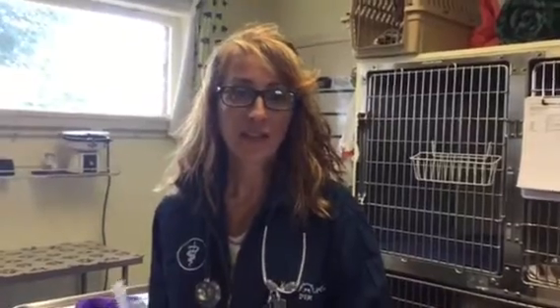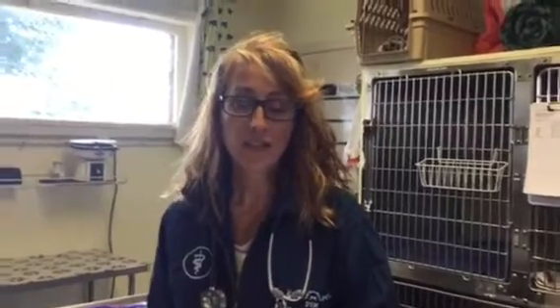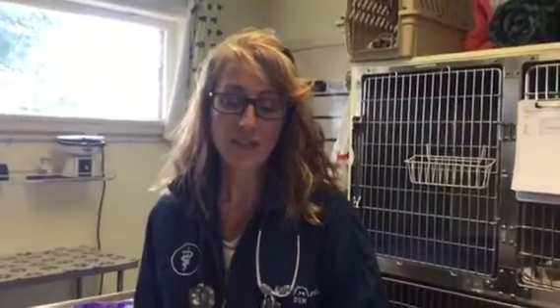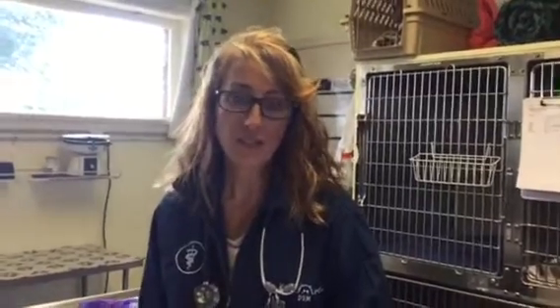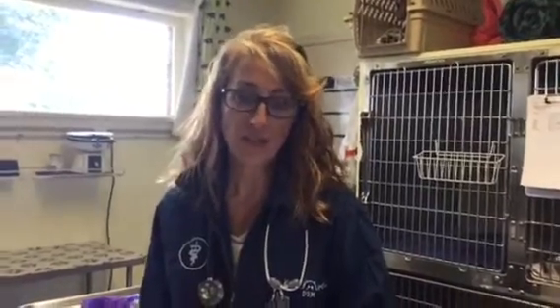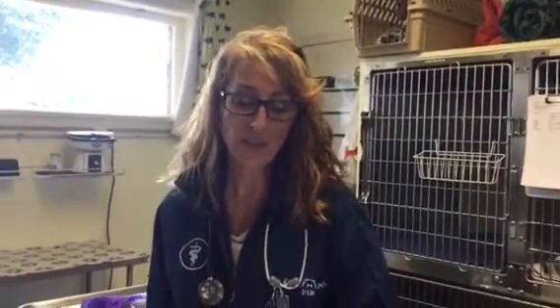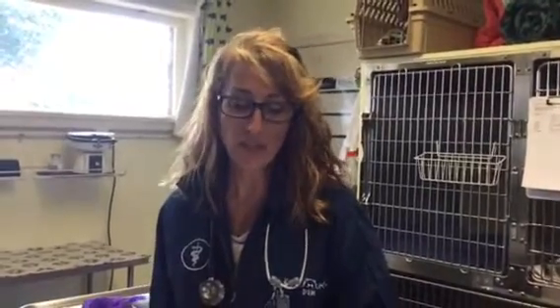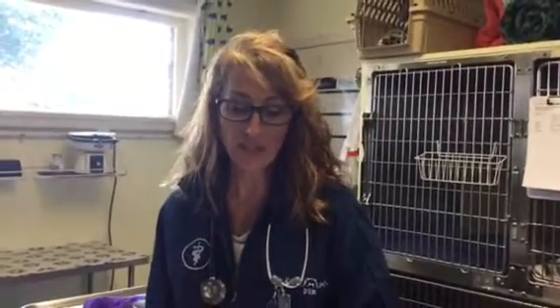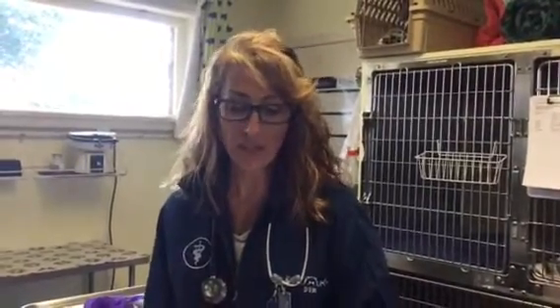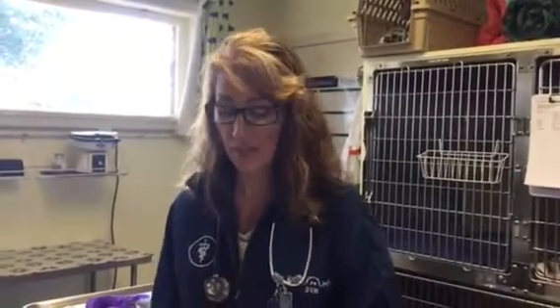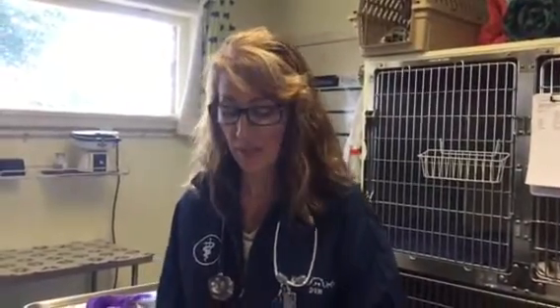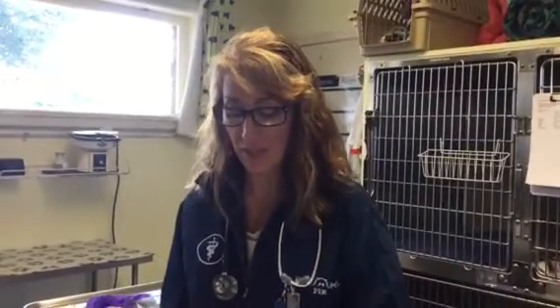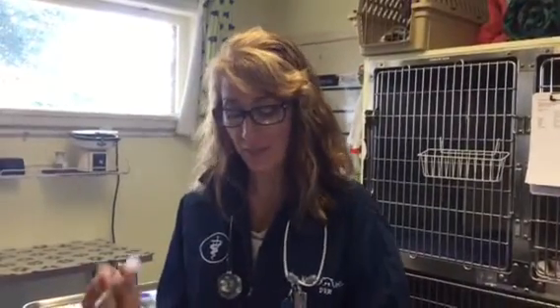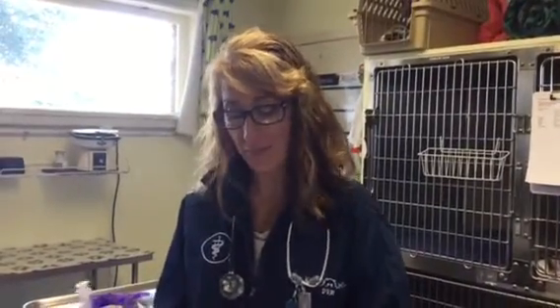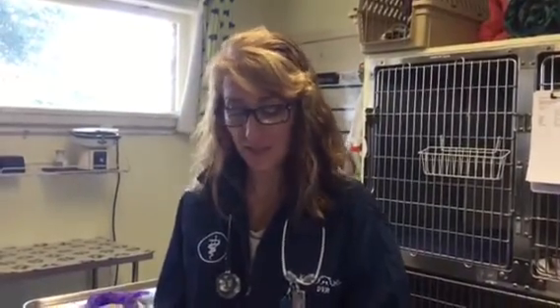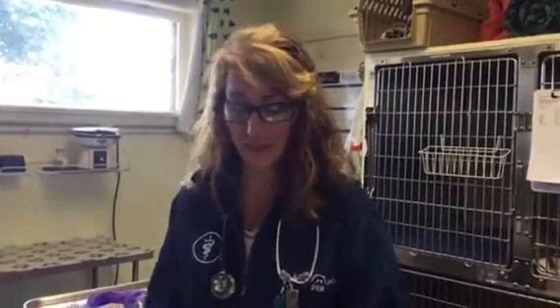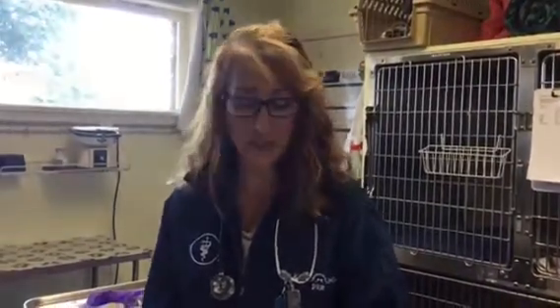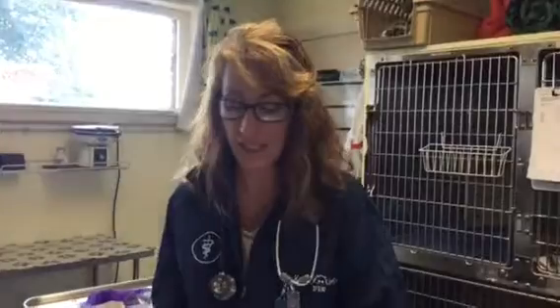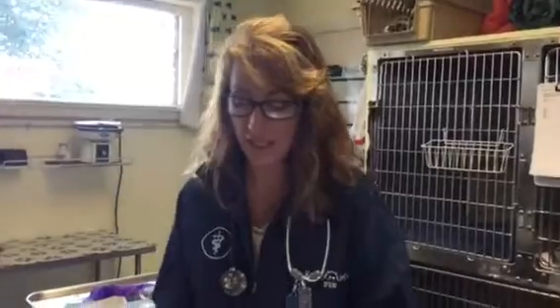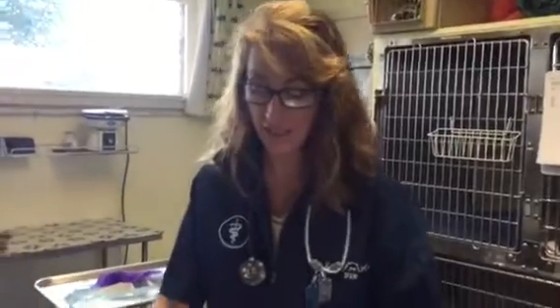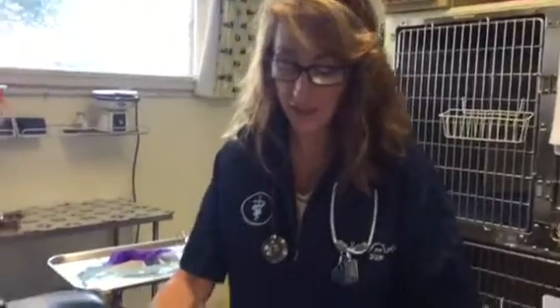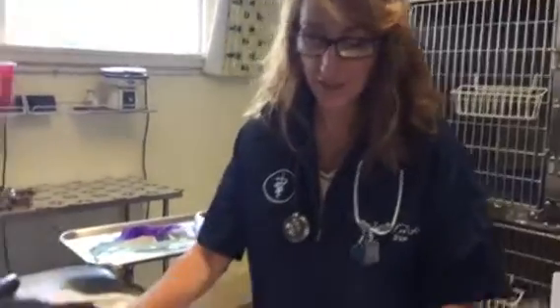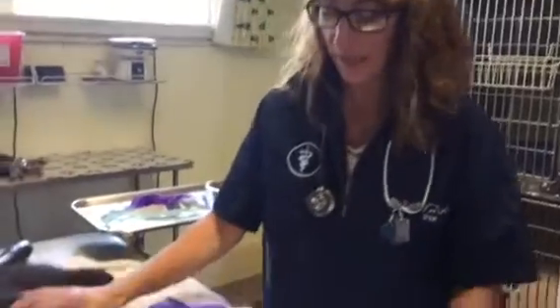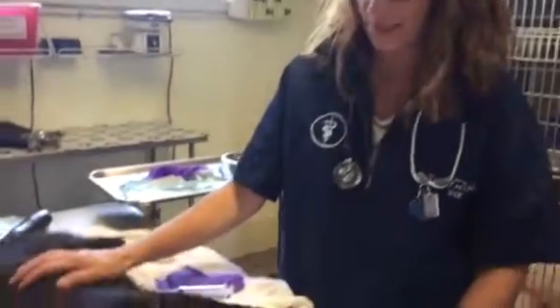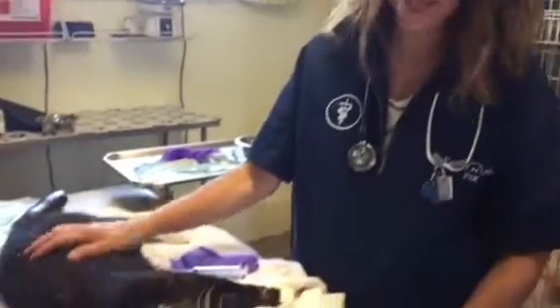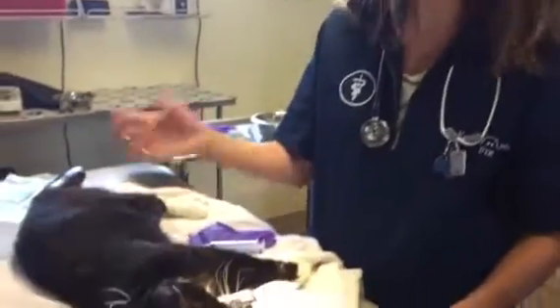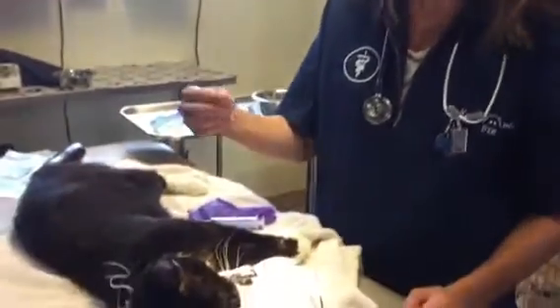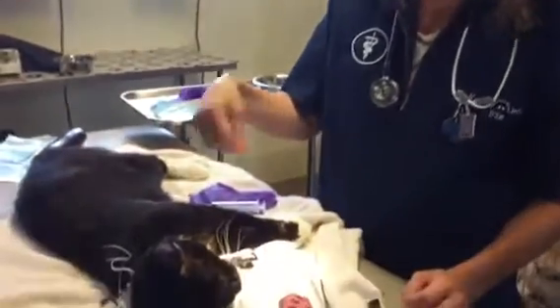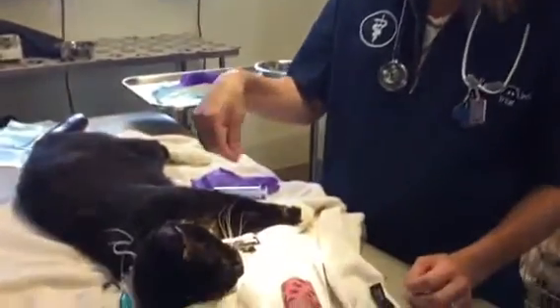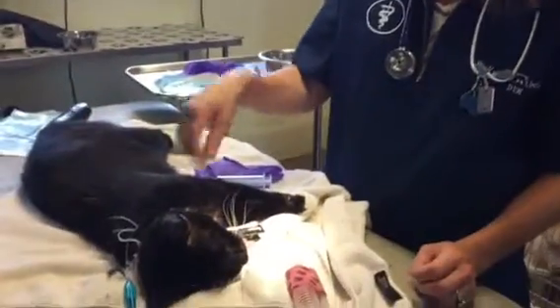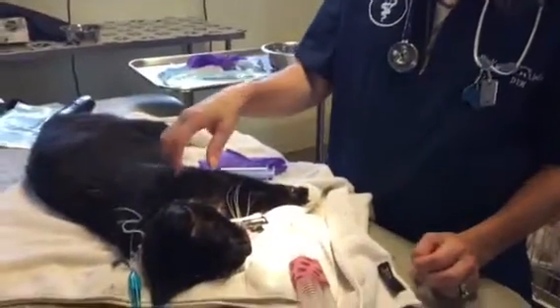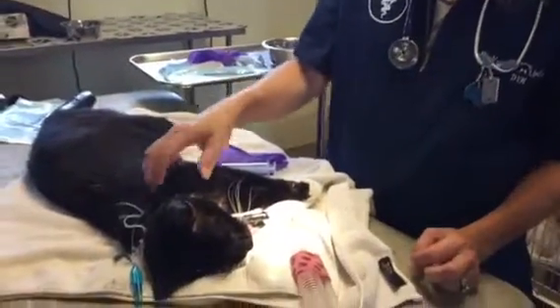Hi everybody, it's Dr. Magnifico from JR's Filvet and Podly.com. This is Sylvester. He is a rescue cat who came to us today.